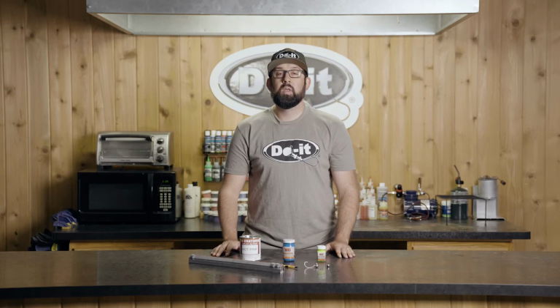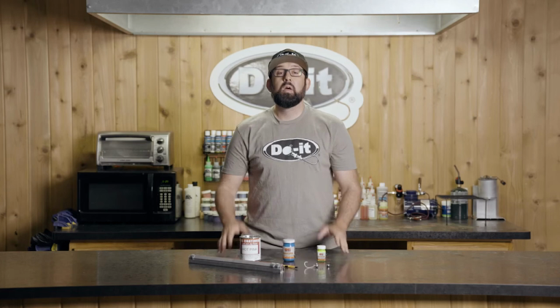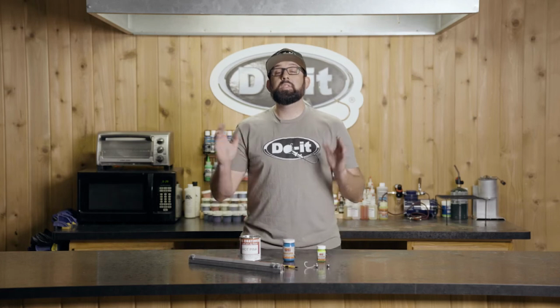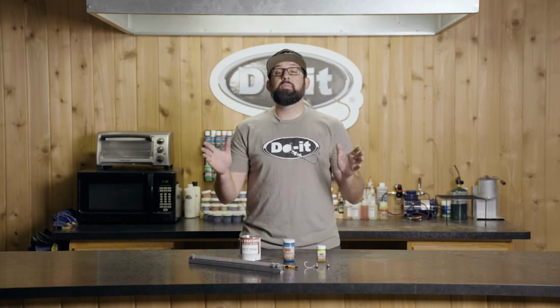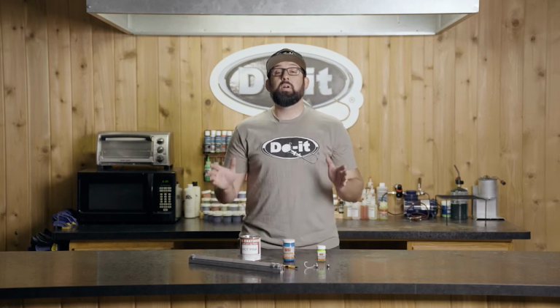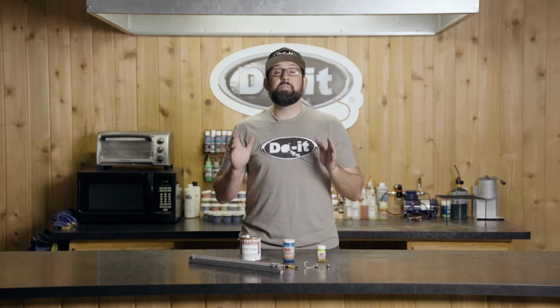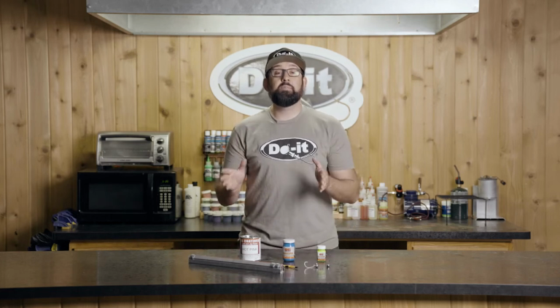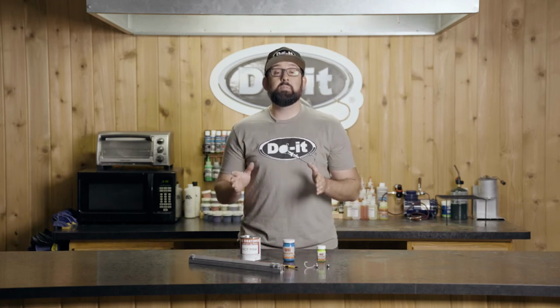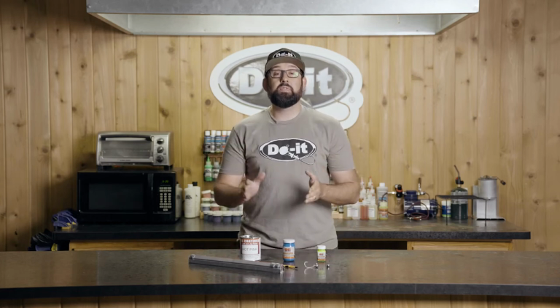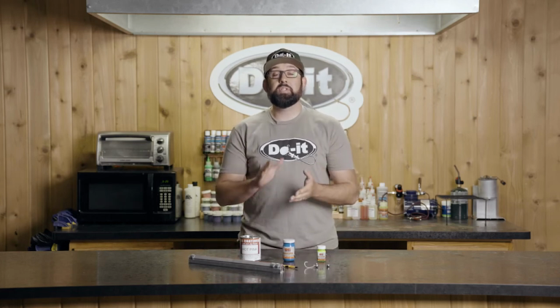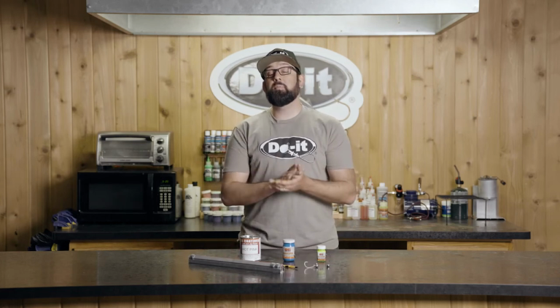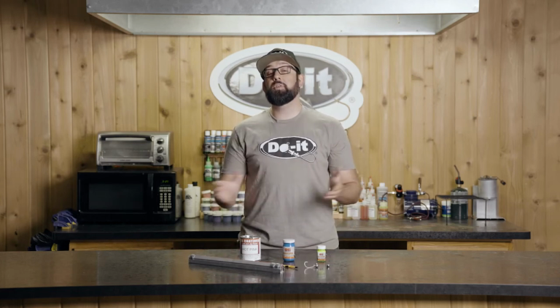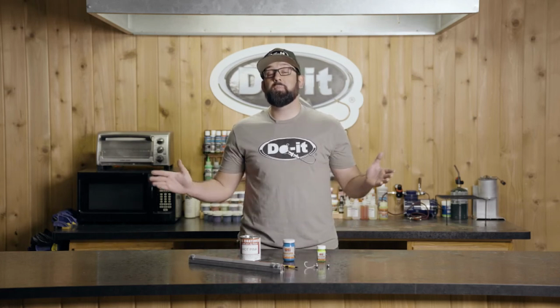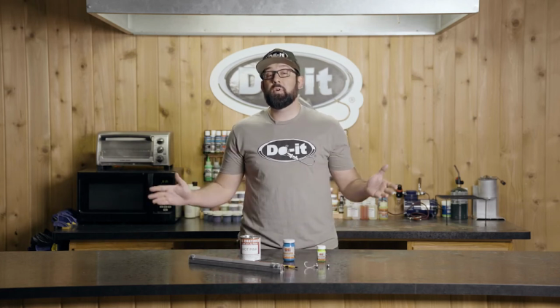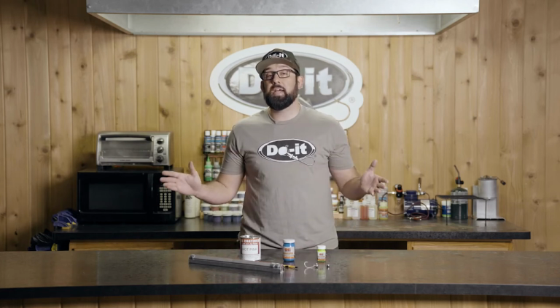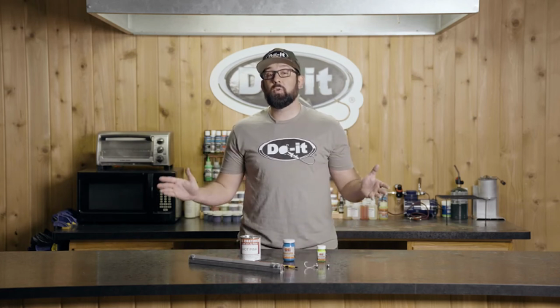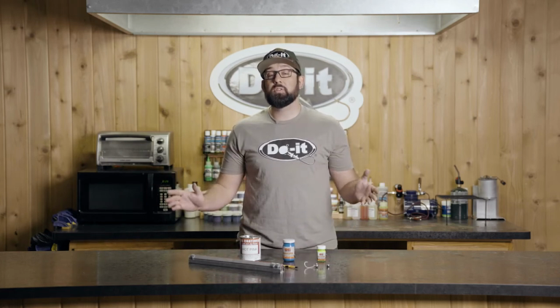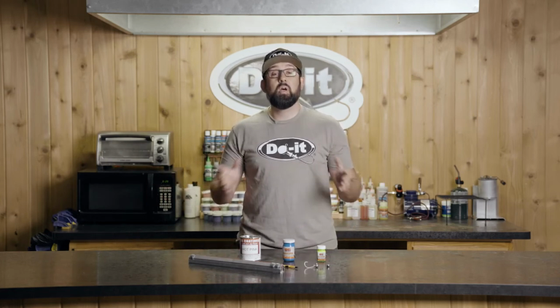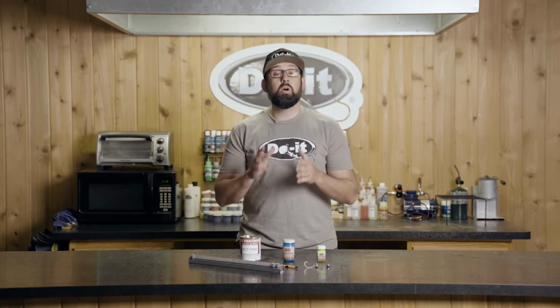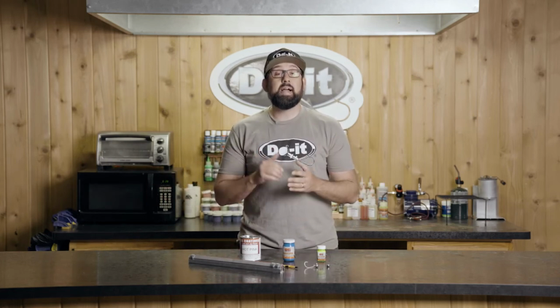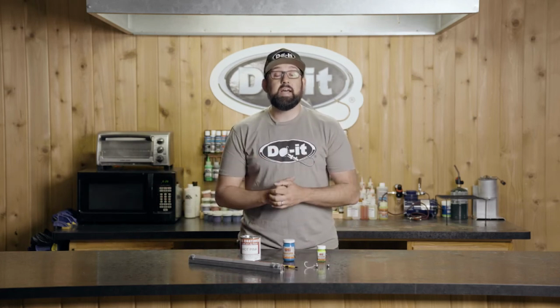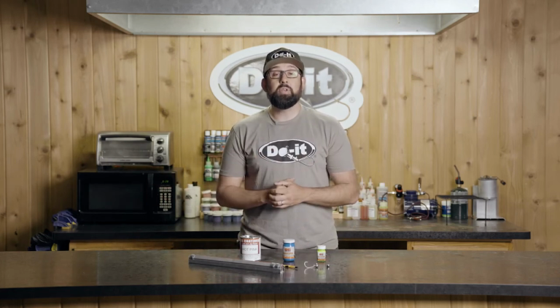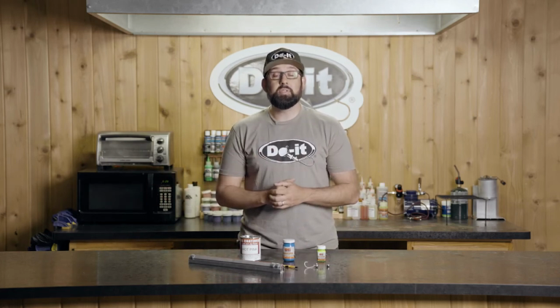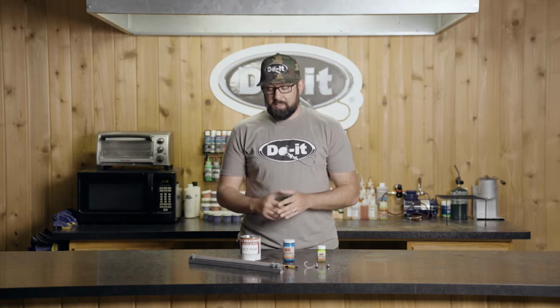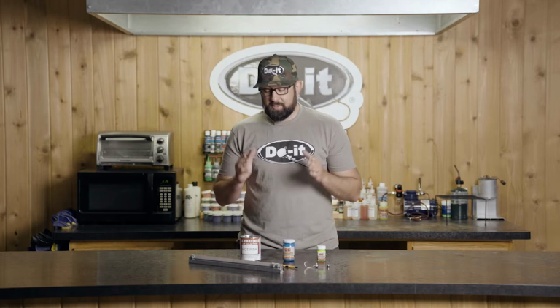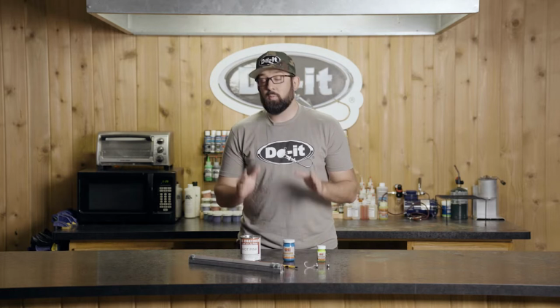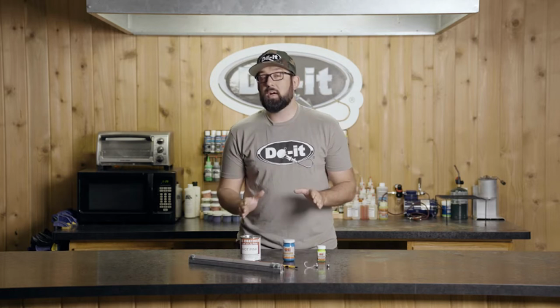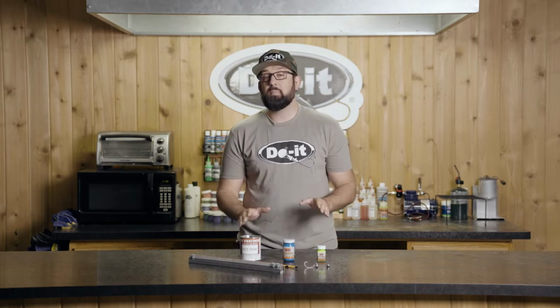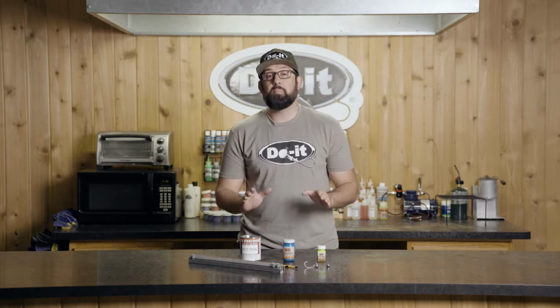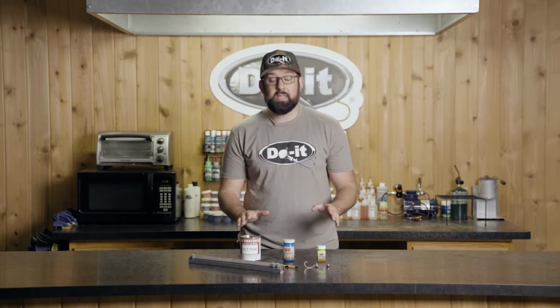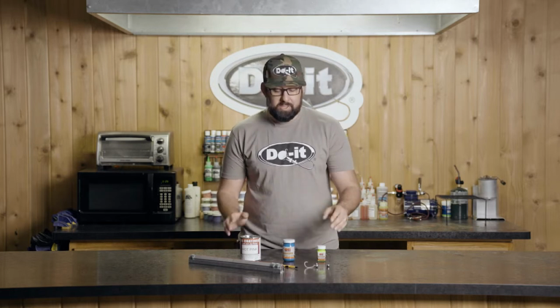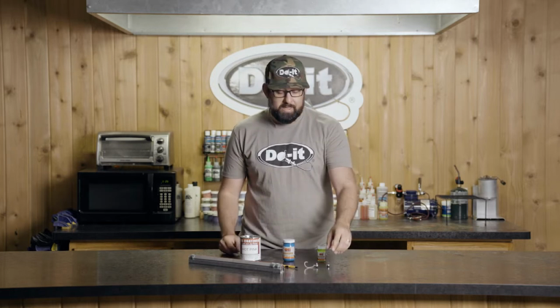What's up everyone, Devin from Deebo's Fishing coming to you from the Do-It headquarters. Welcome back to the How We Do It series, and today we're talking about painting jig heads.